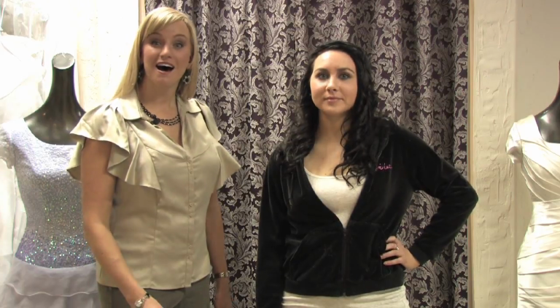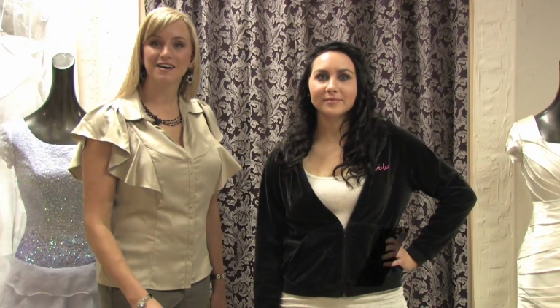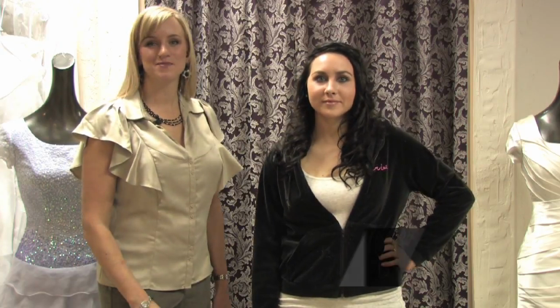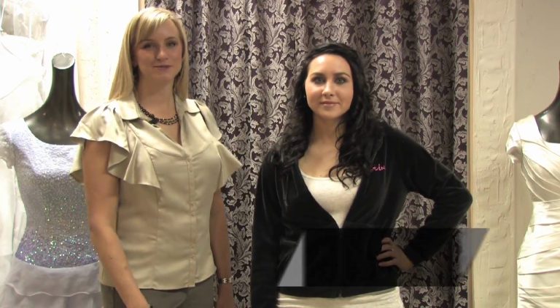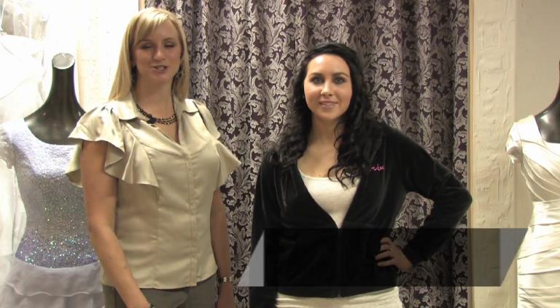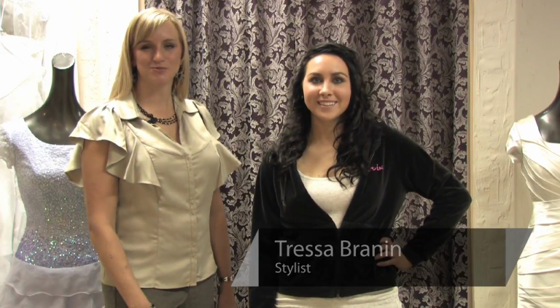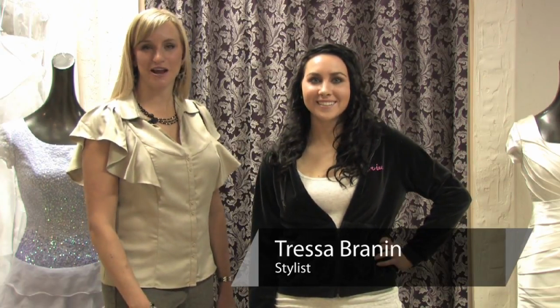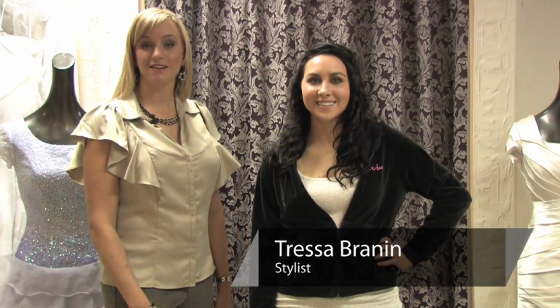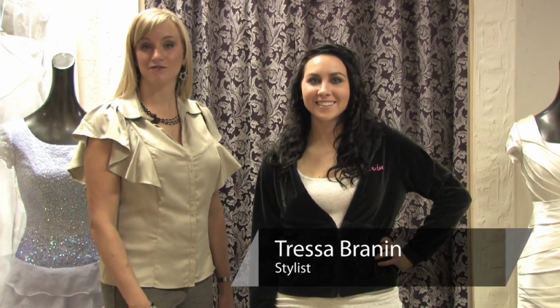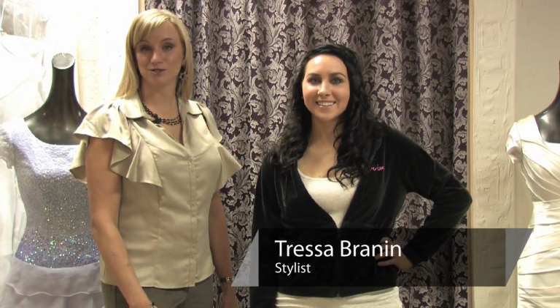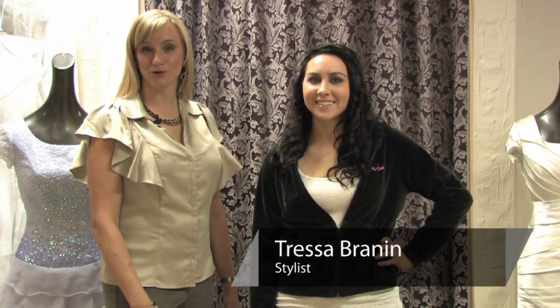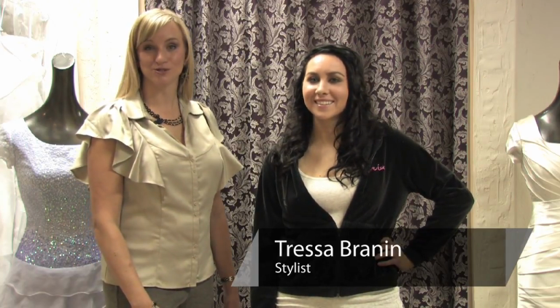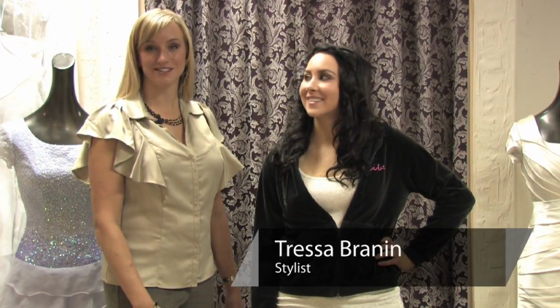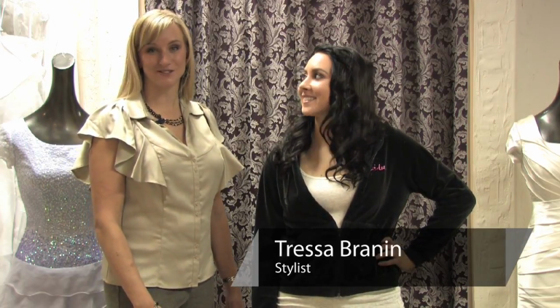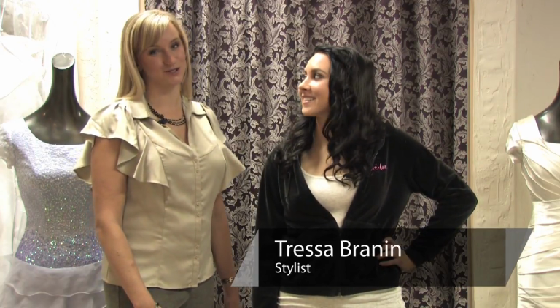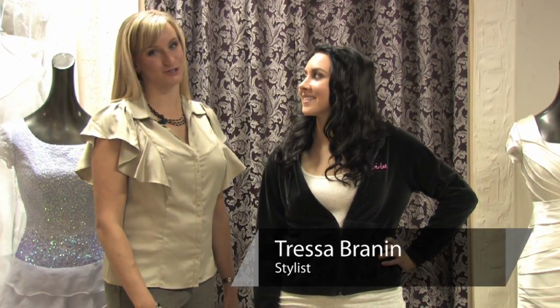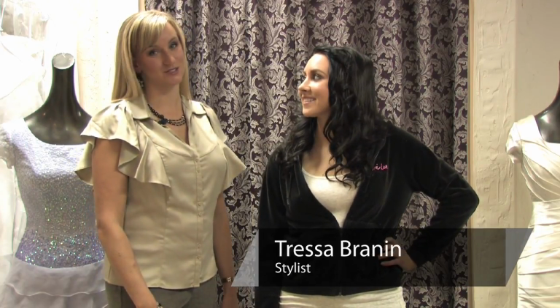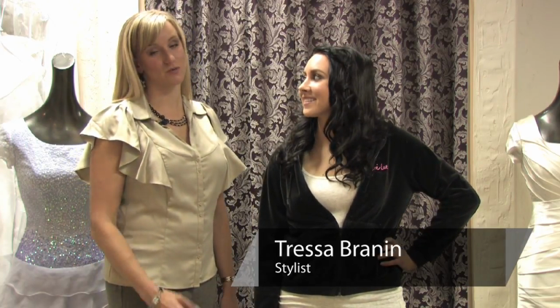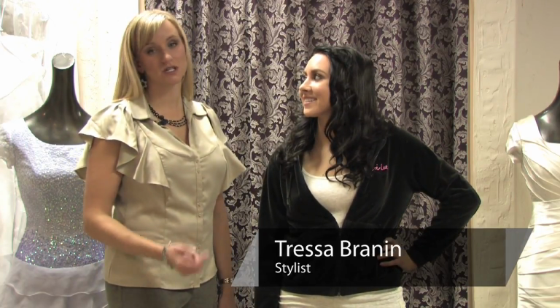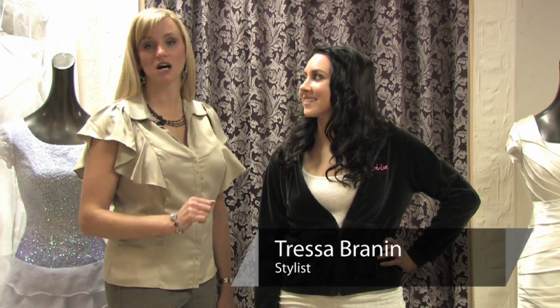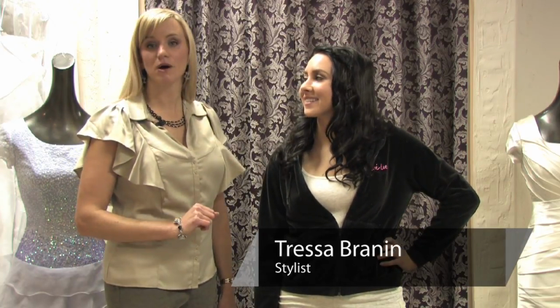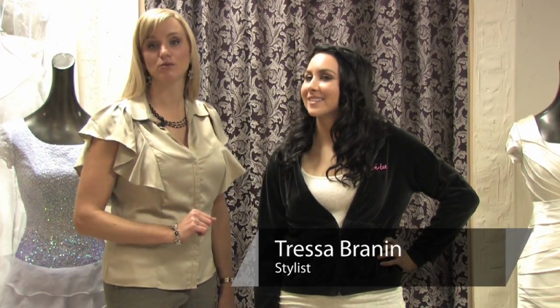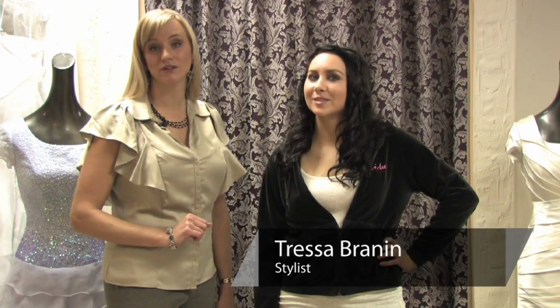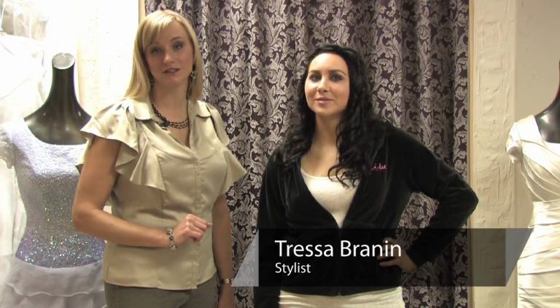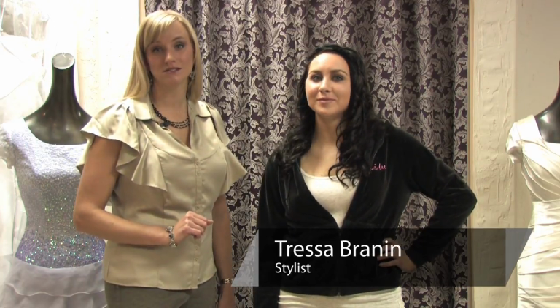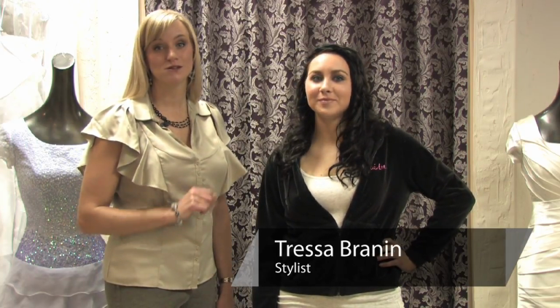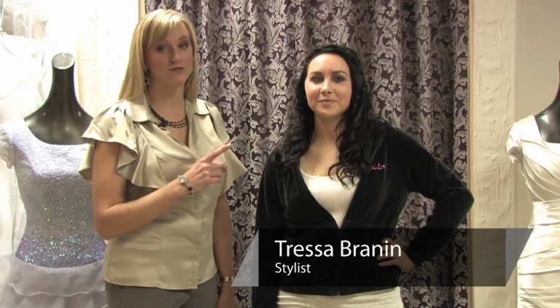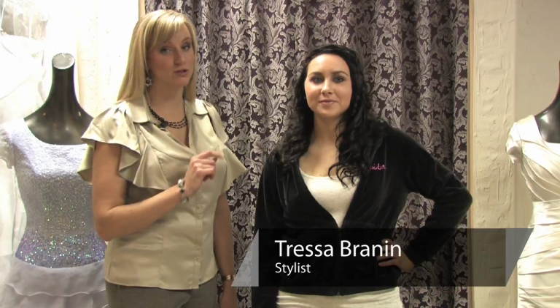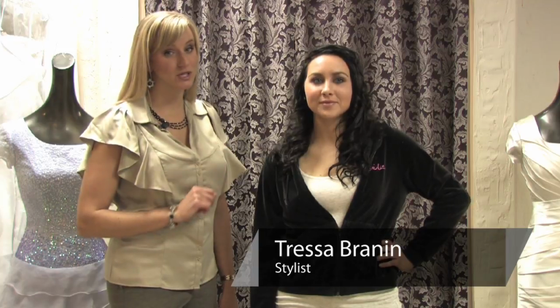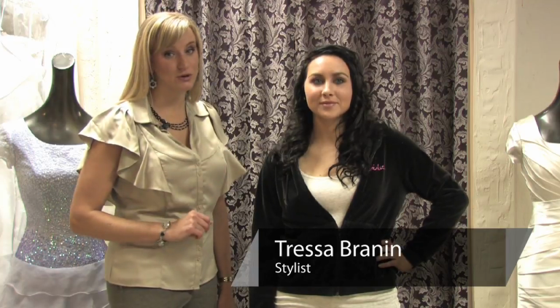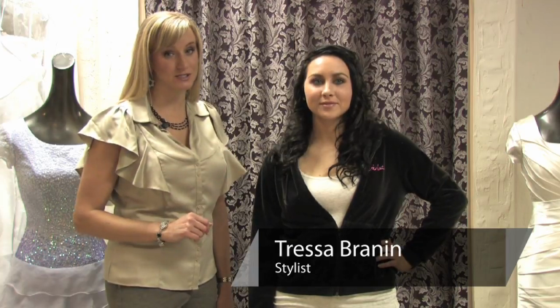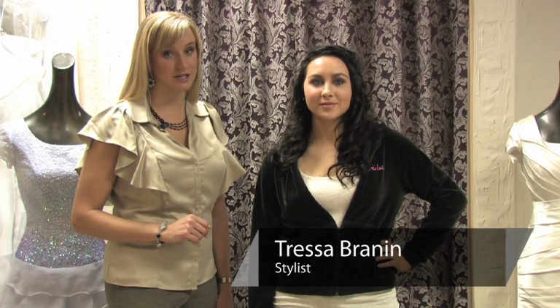Hi, my name is Tressa Brannan. I'm from Total Style Solutions and we're going to talk about removing lint from velour clothing today.